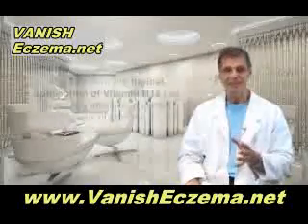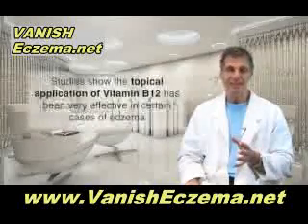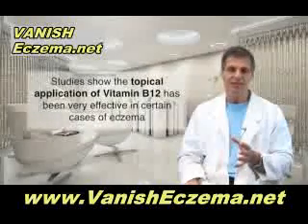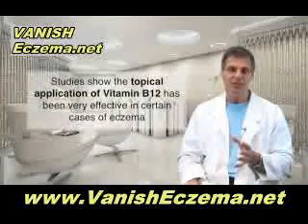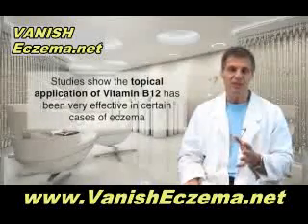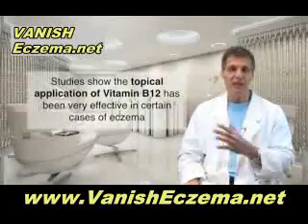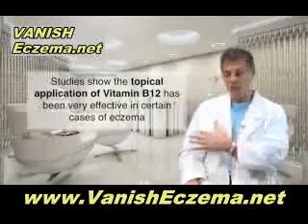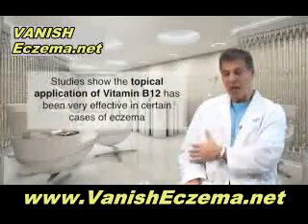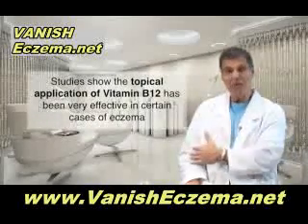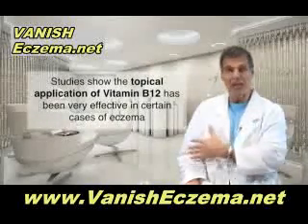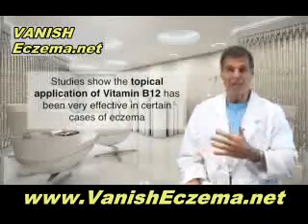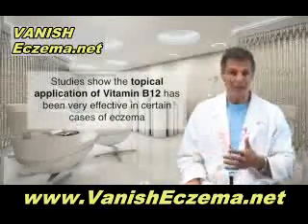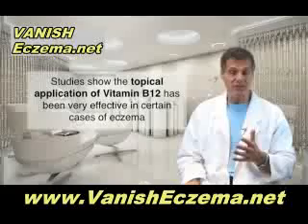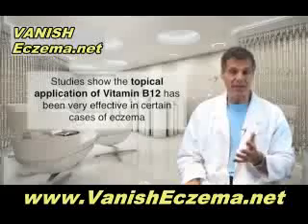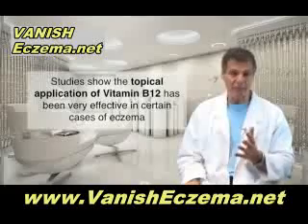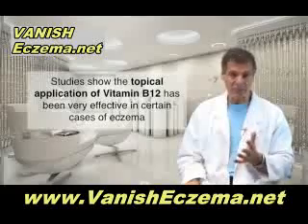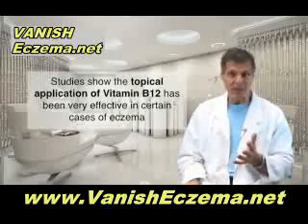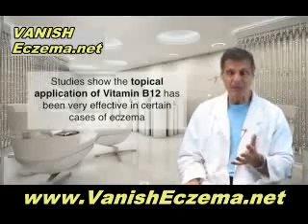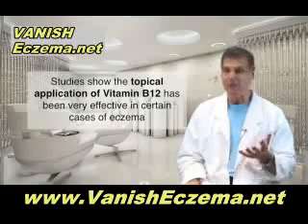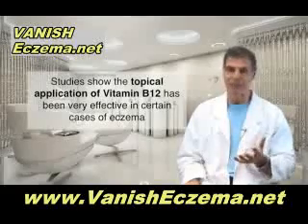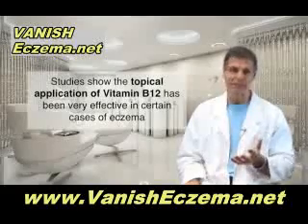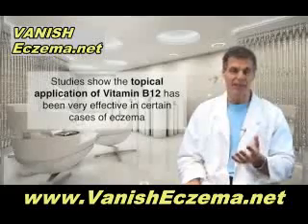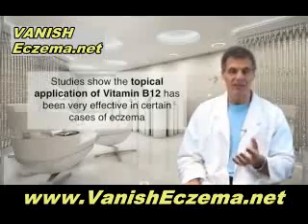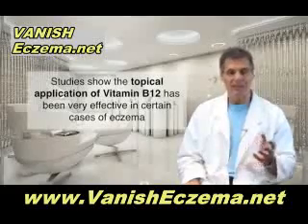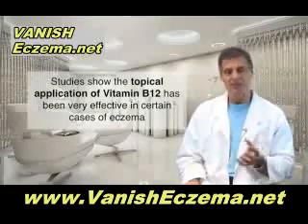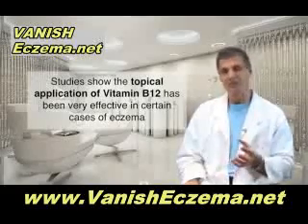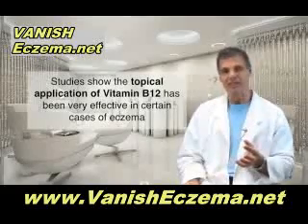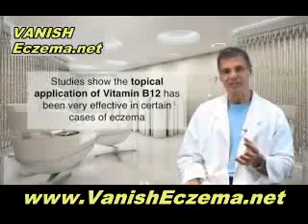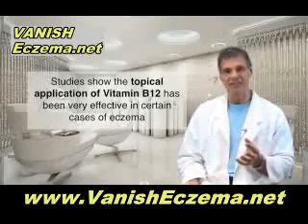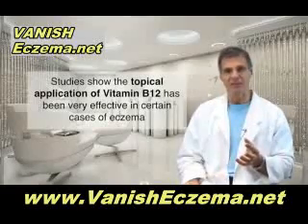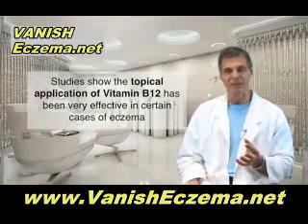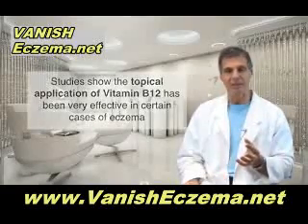Recent studies have shown that the topical application of vitamin B12 has been very effective in certain cases of eczema as well.